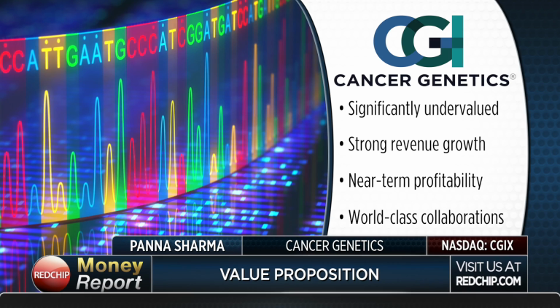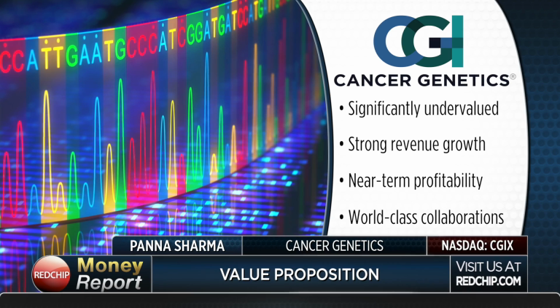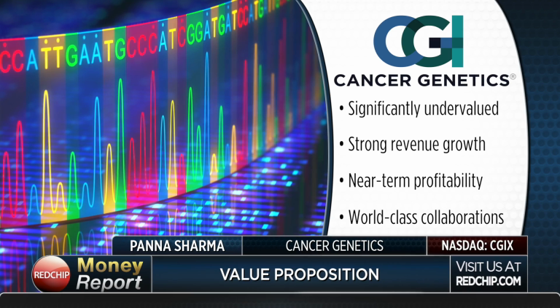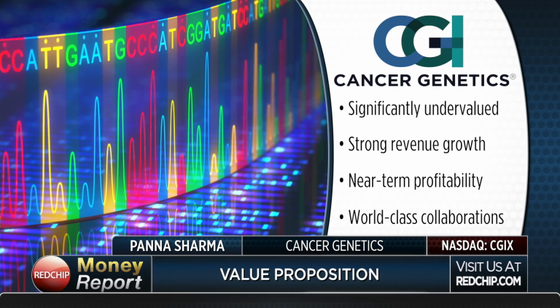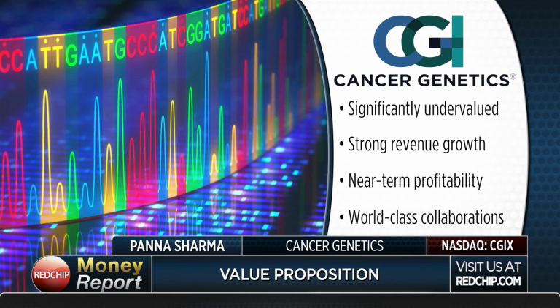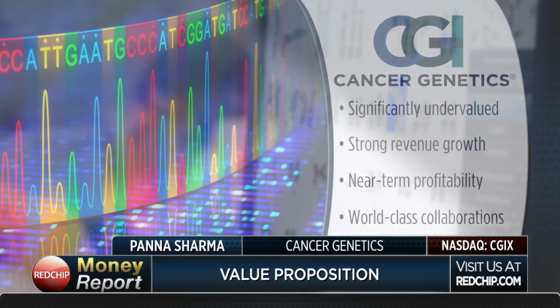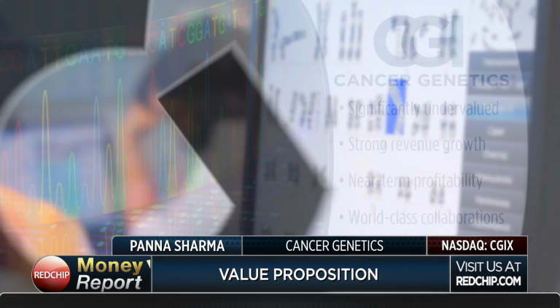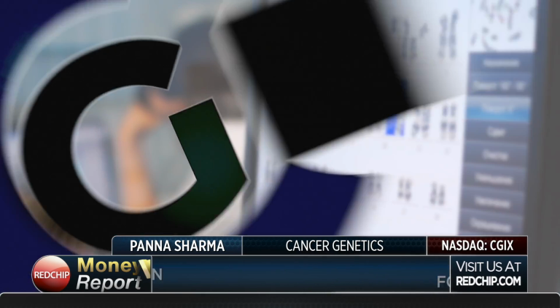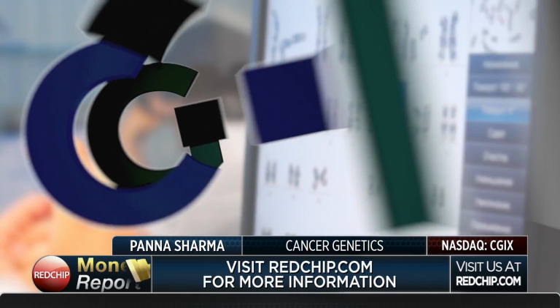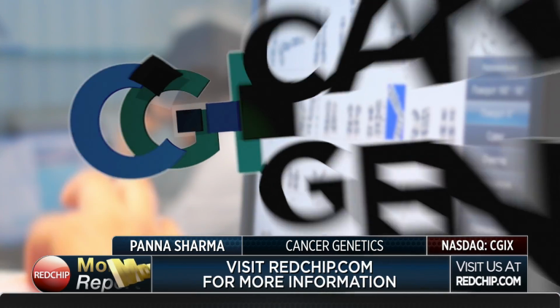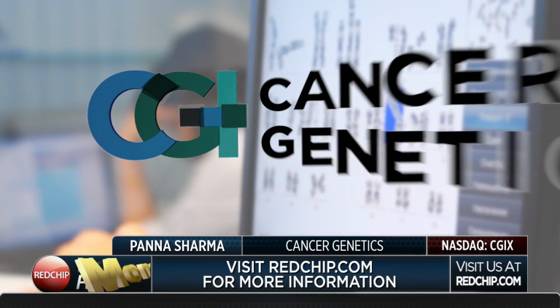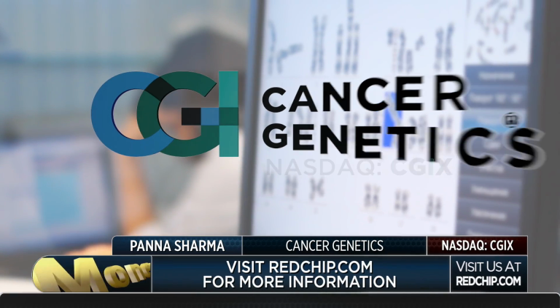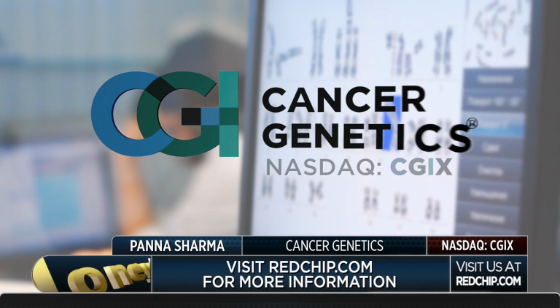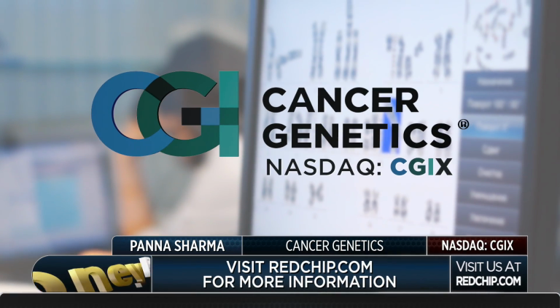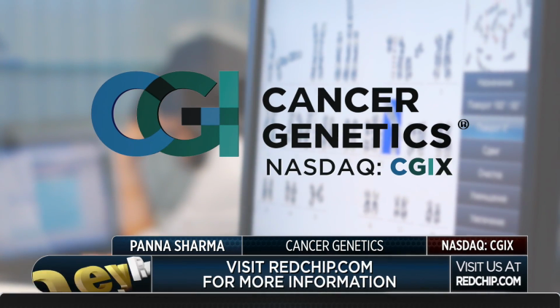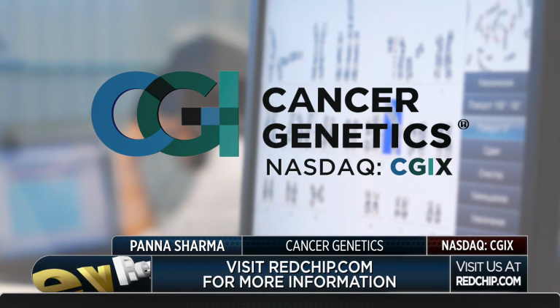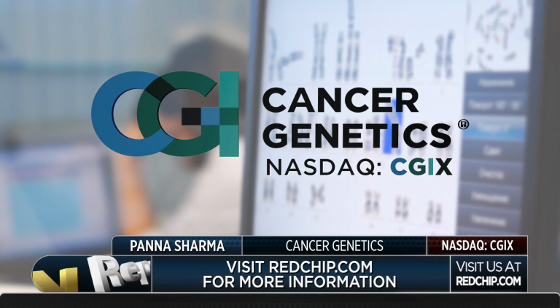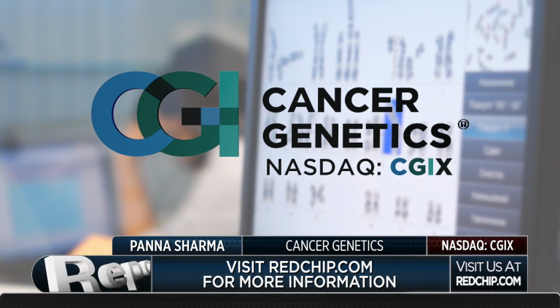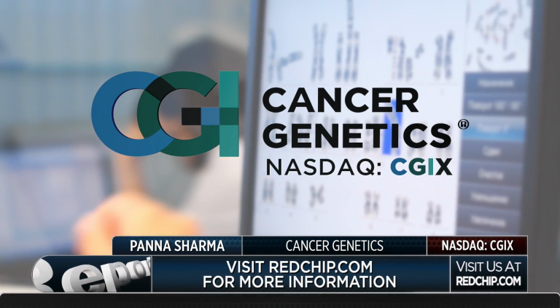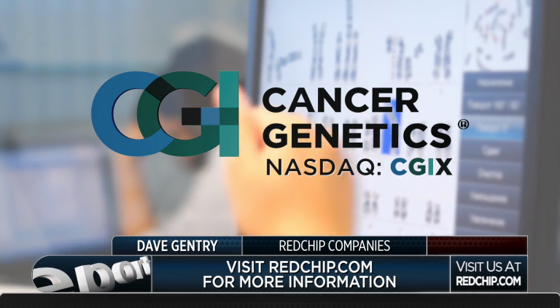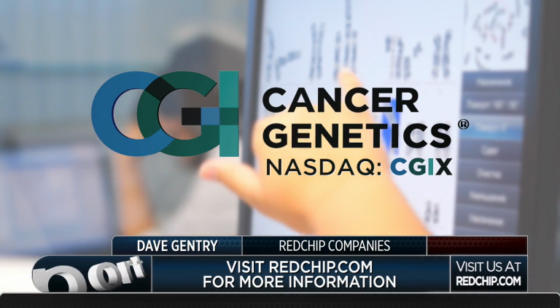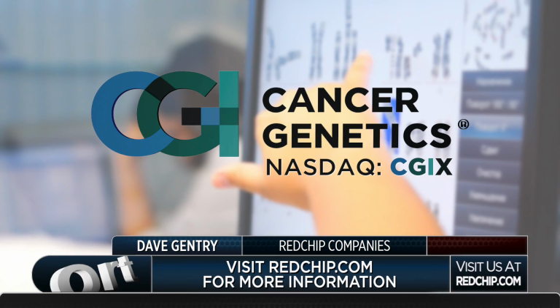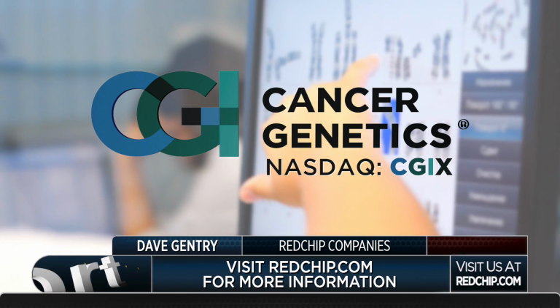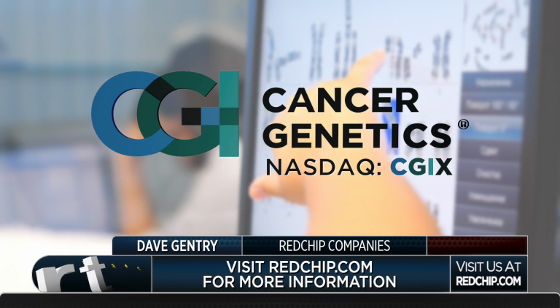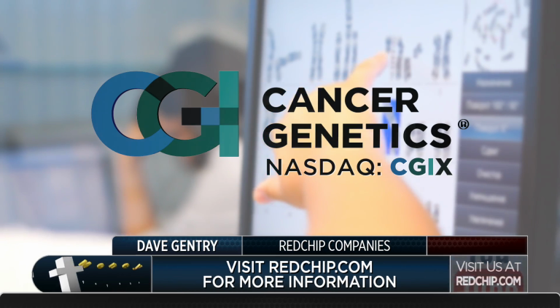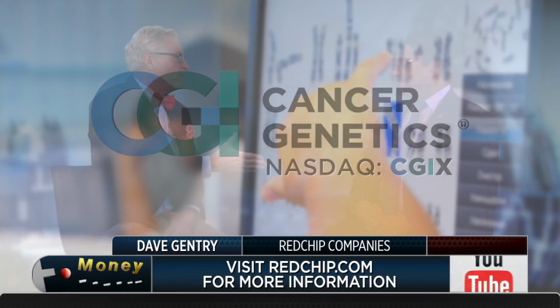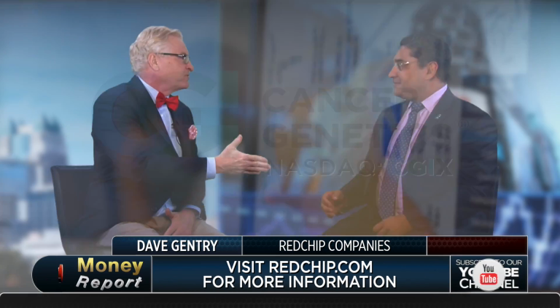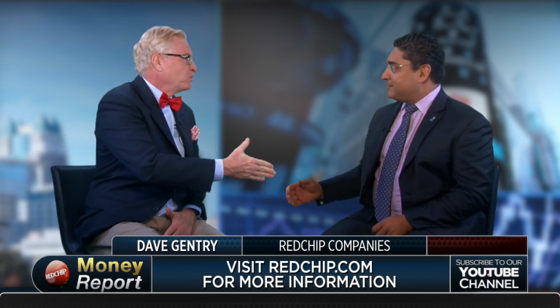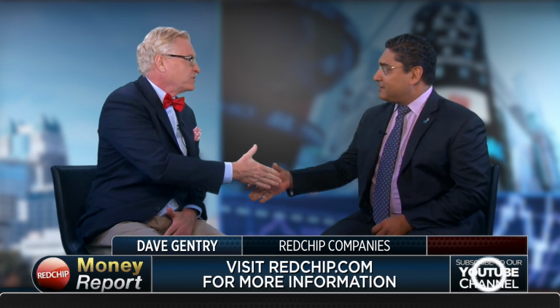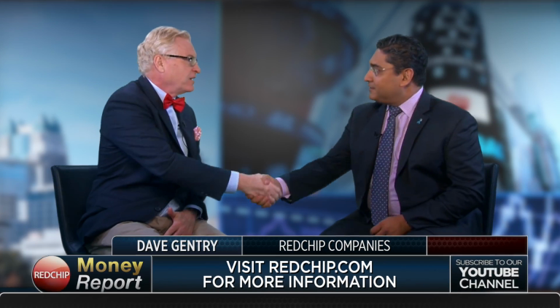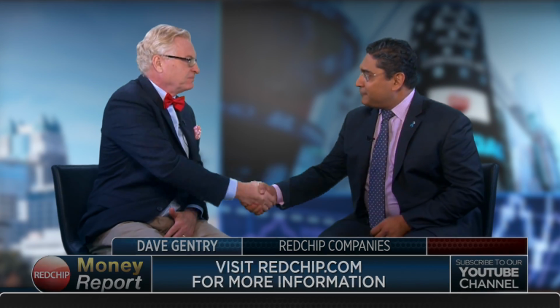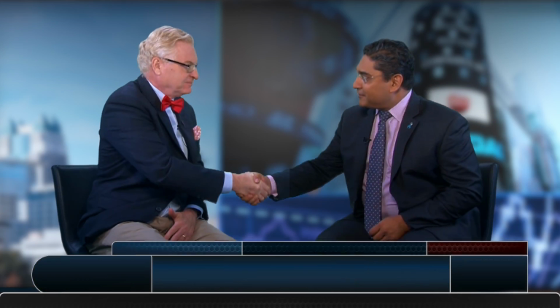Pana, it's a great story. Thanks for being with us today. Dave, thanks.